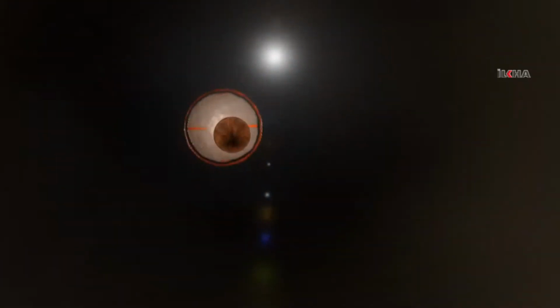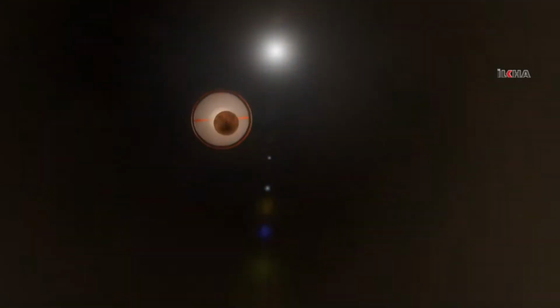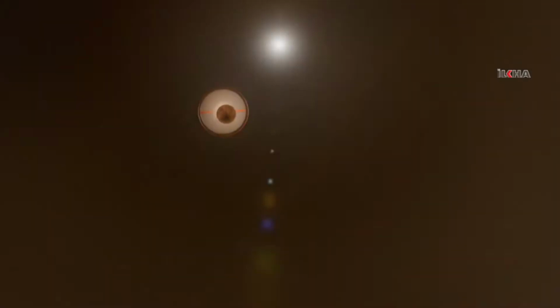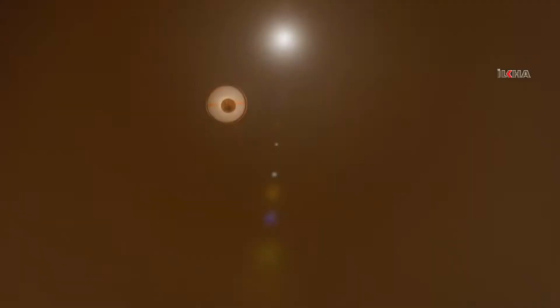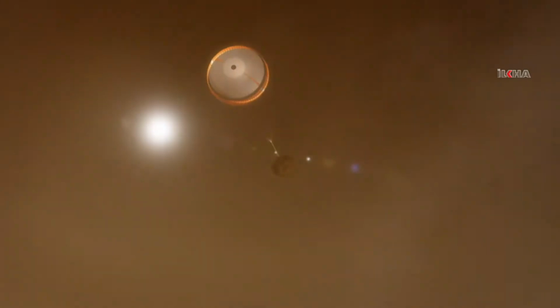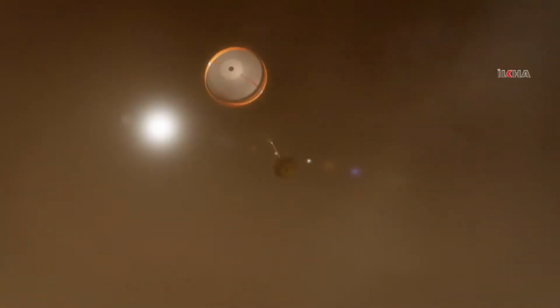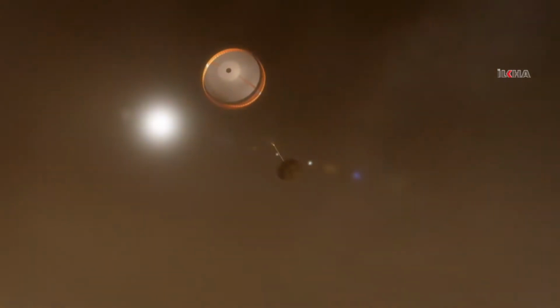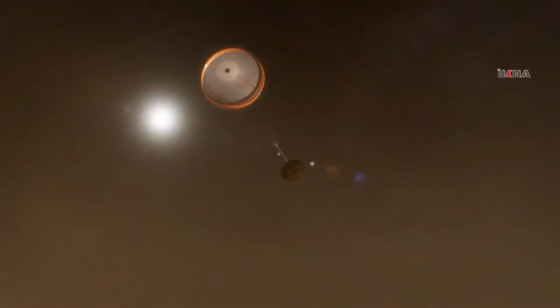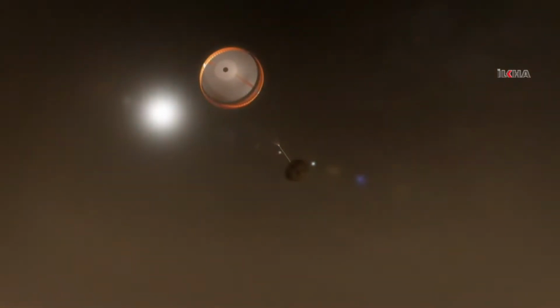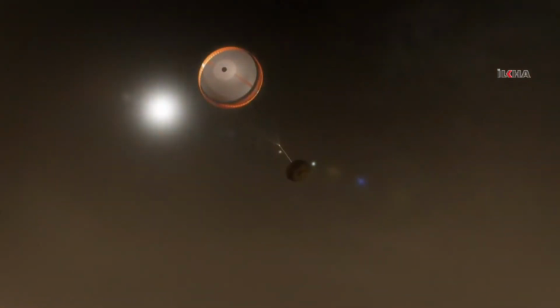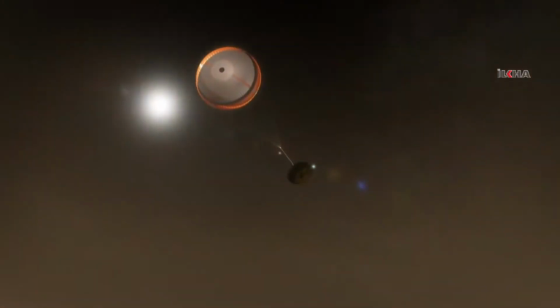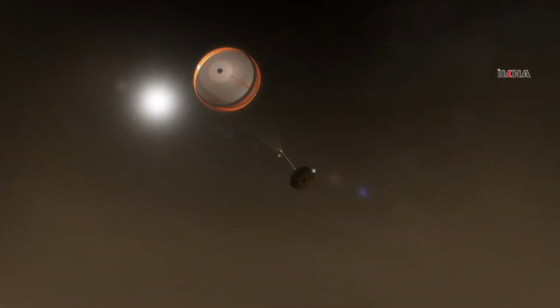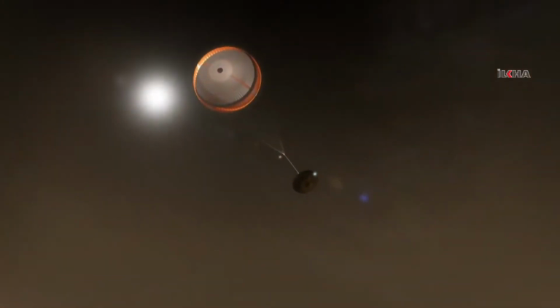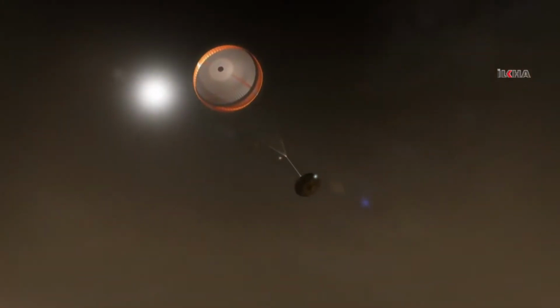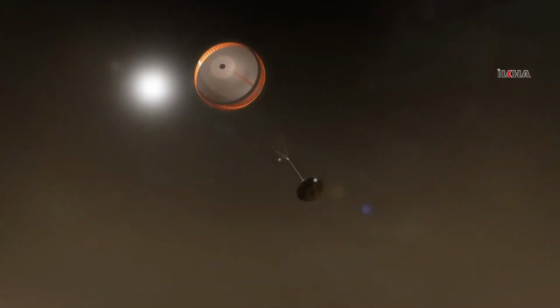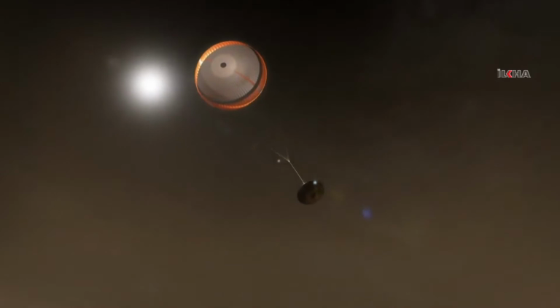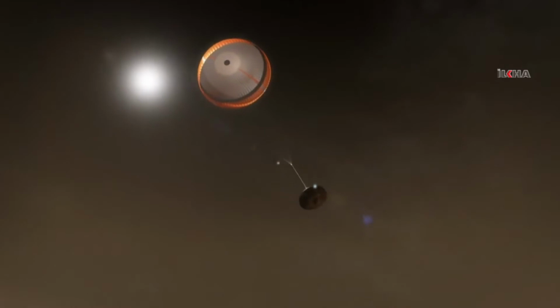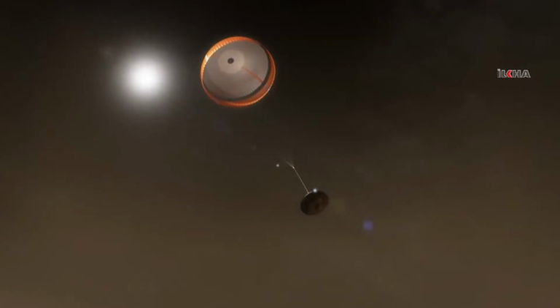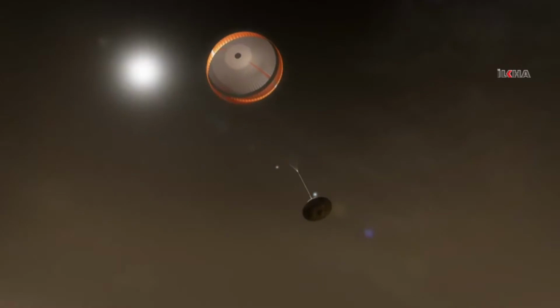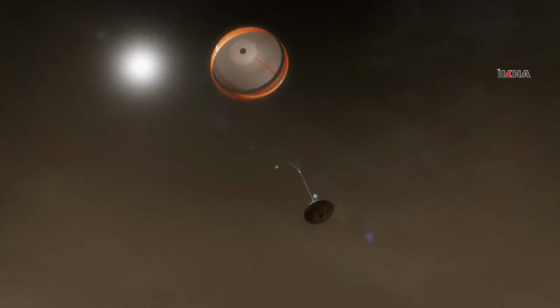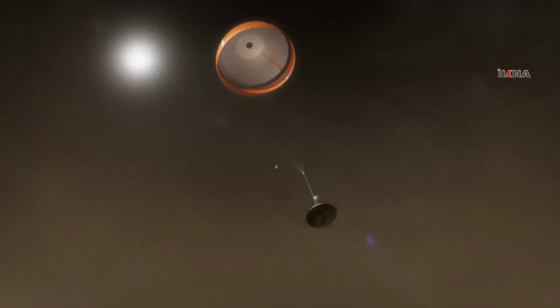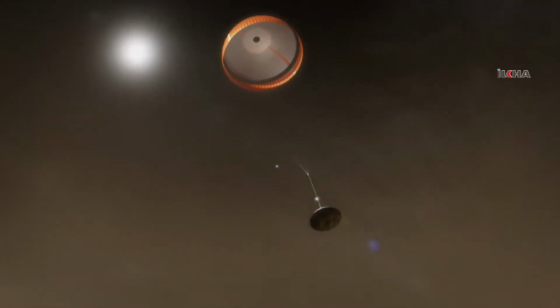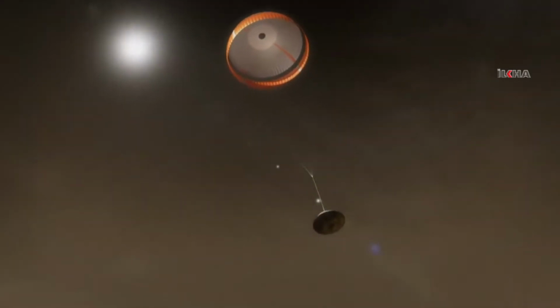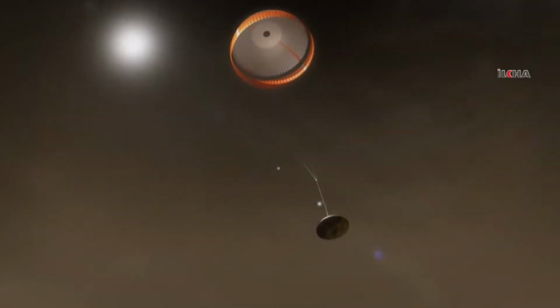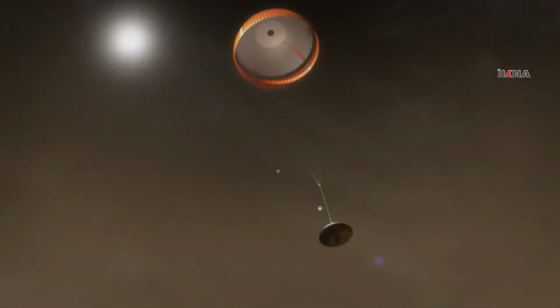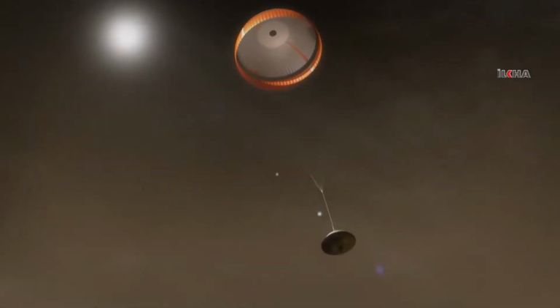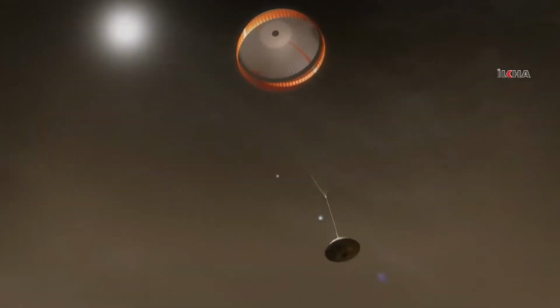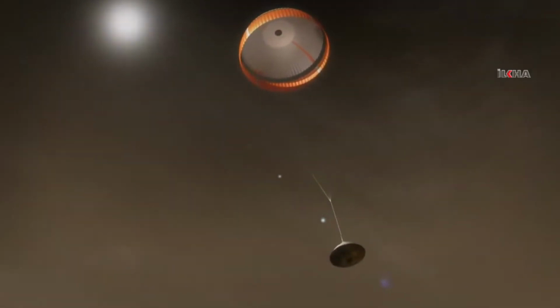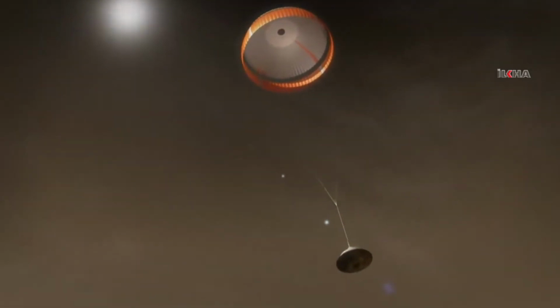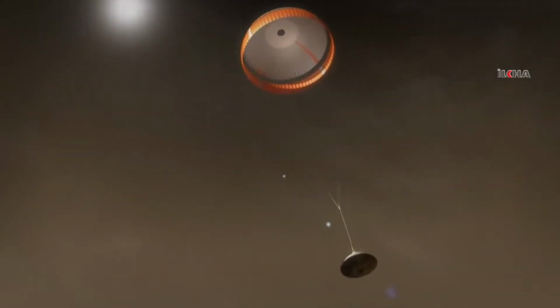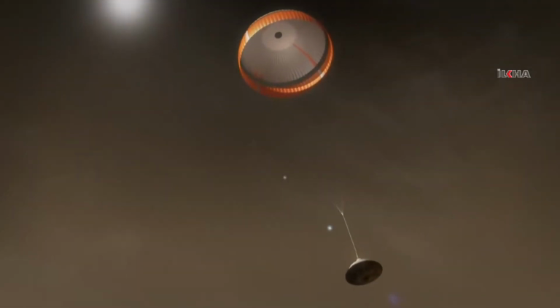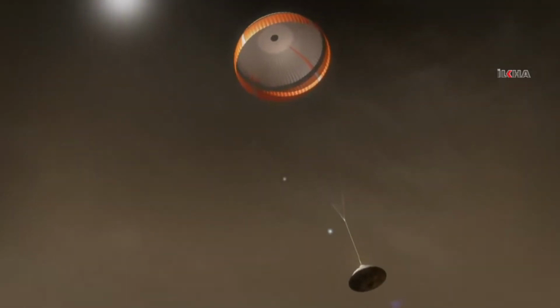The biggest supersonic parachute we've ever sent to another planet — it's critical for slowing down the vehicle.